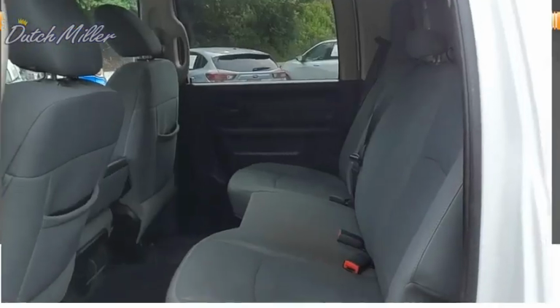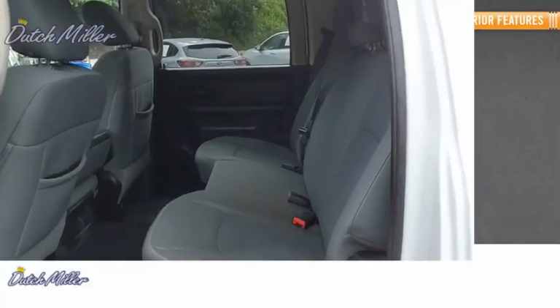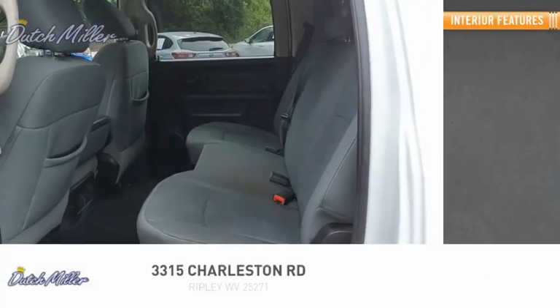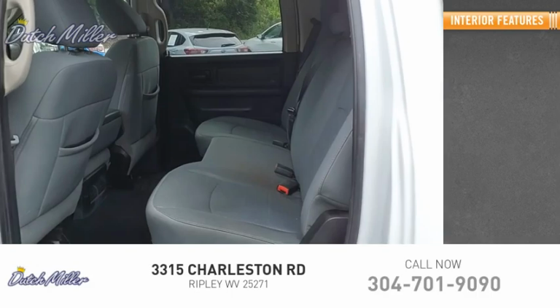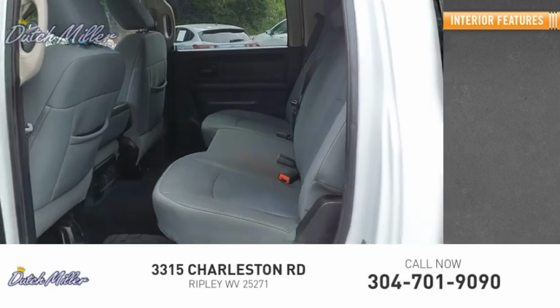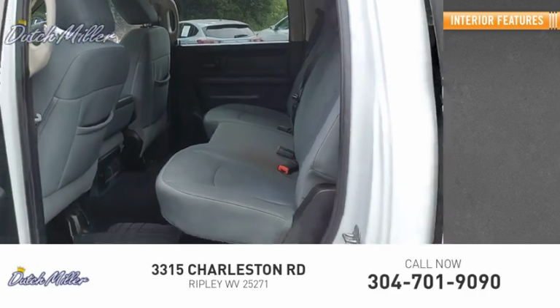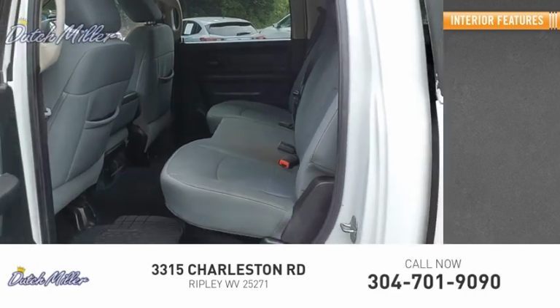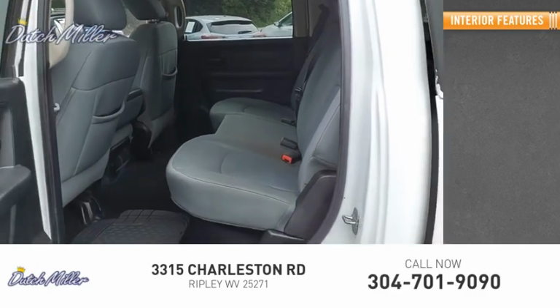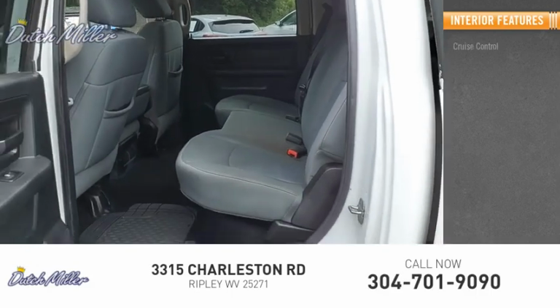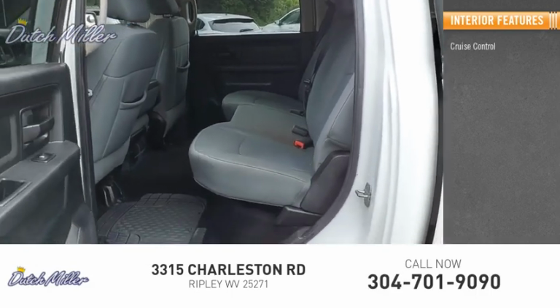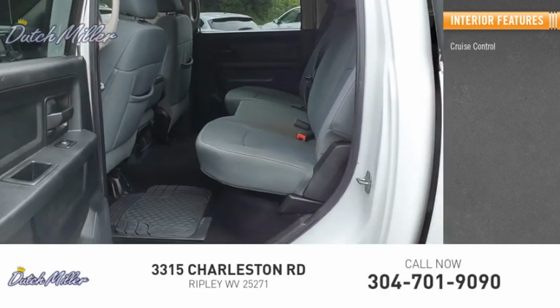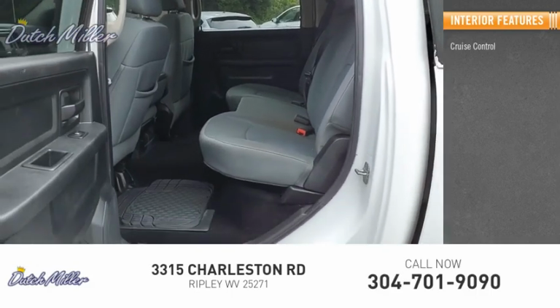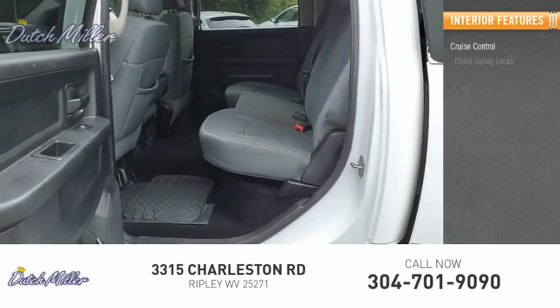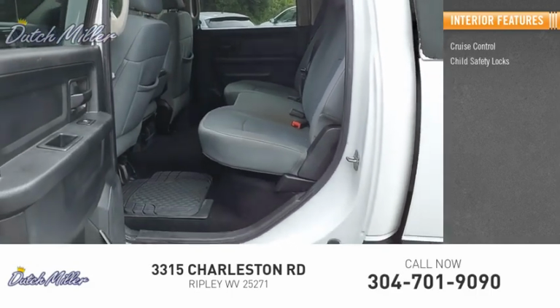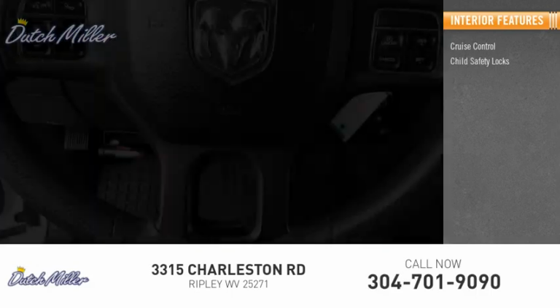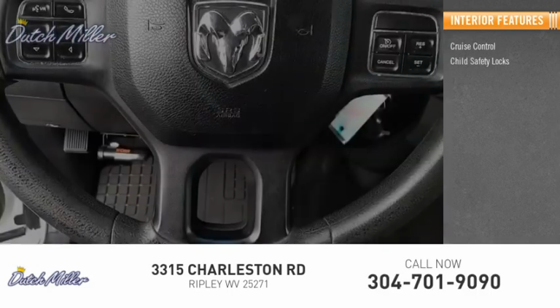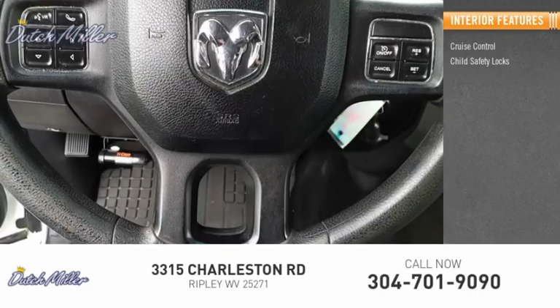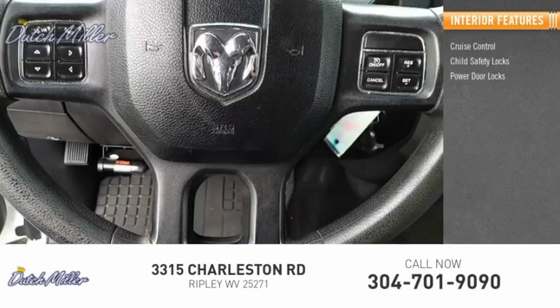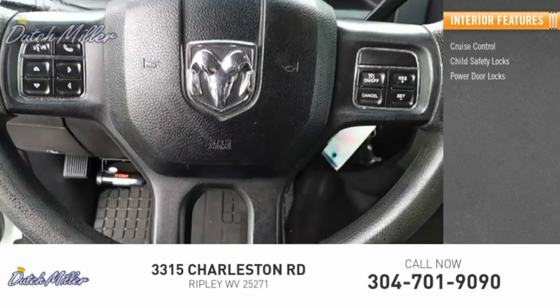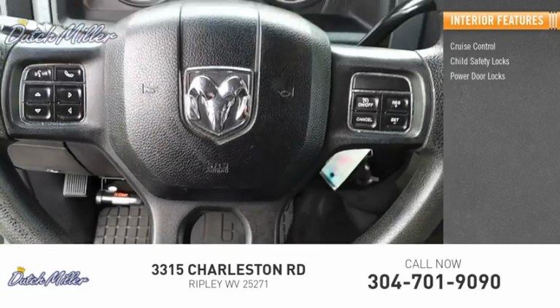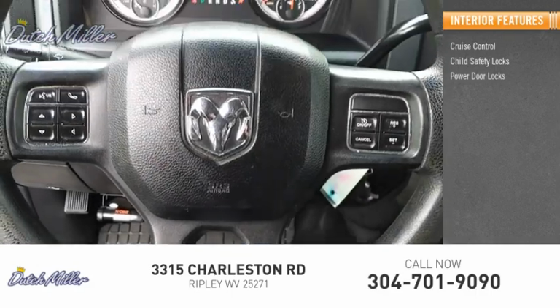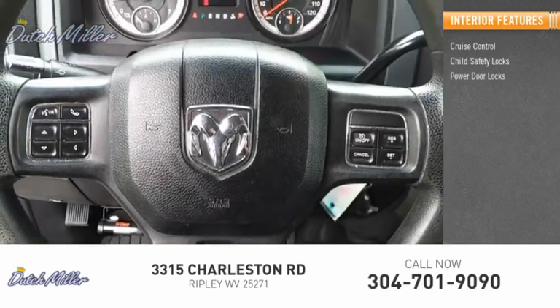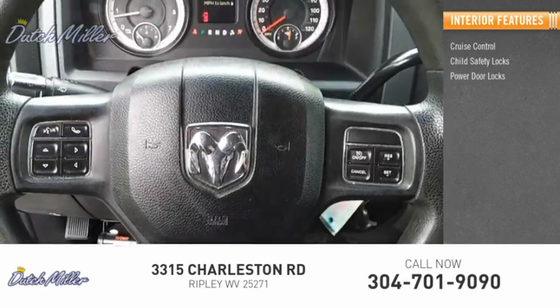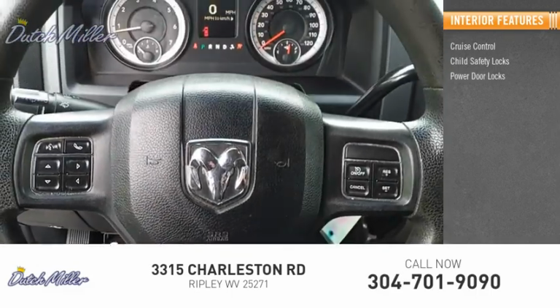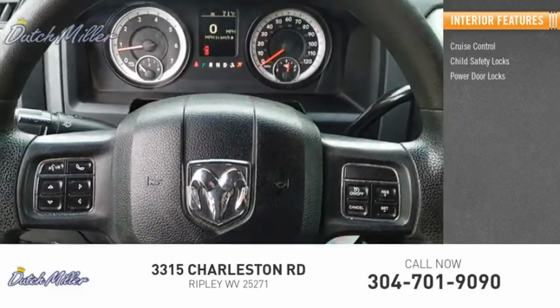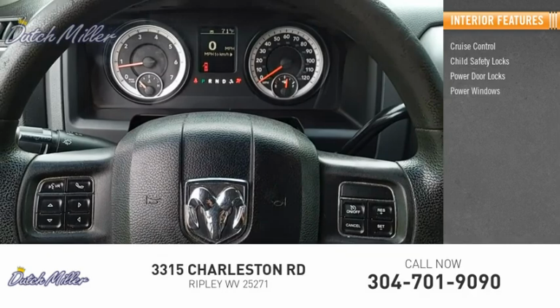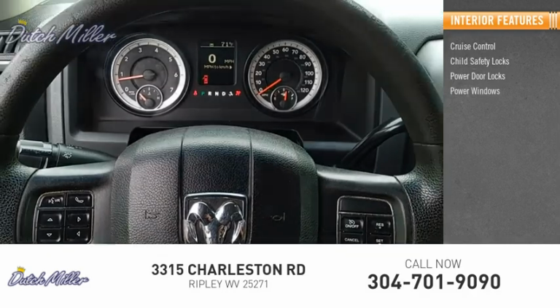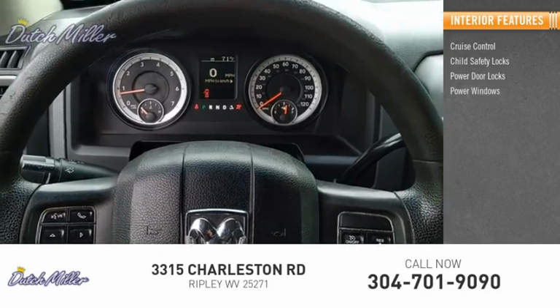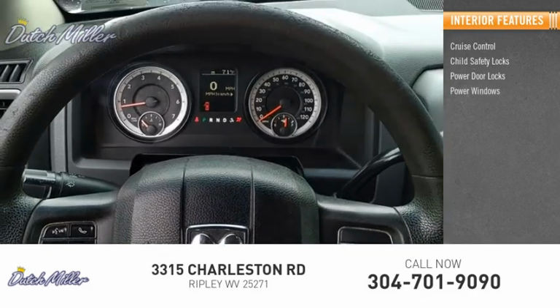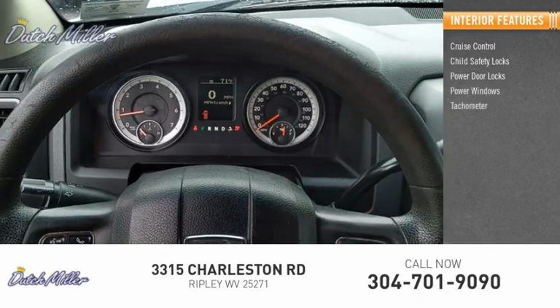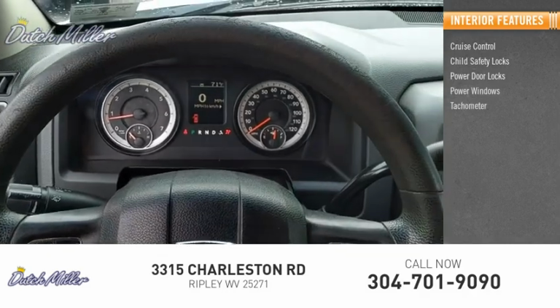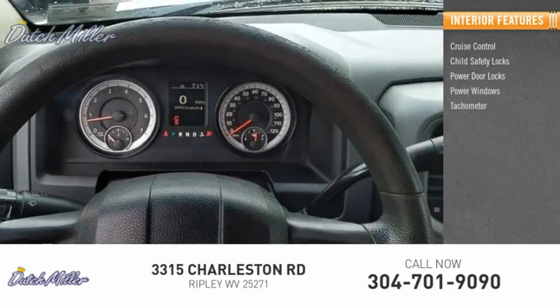Inside you'll find cruise control, child safety locks, power door locks, power windows, and tachometer.